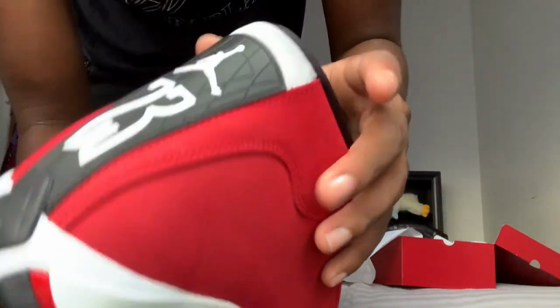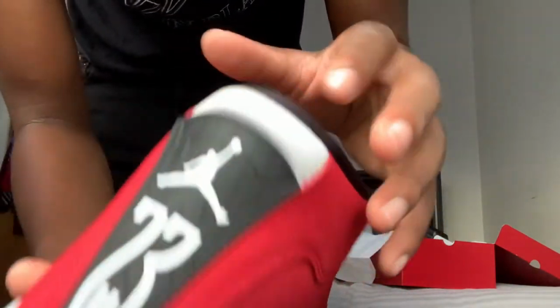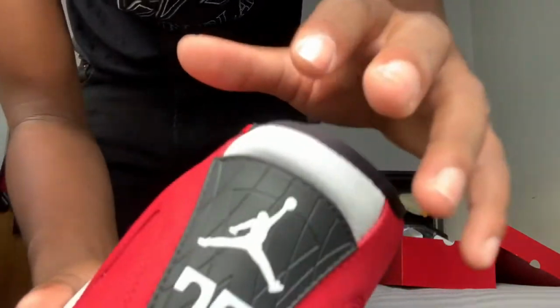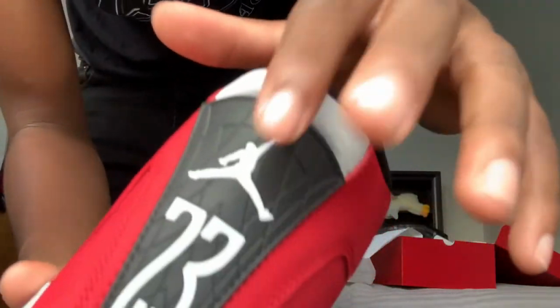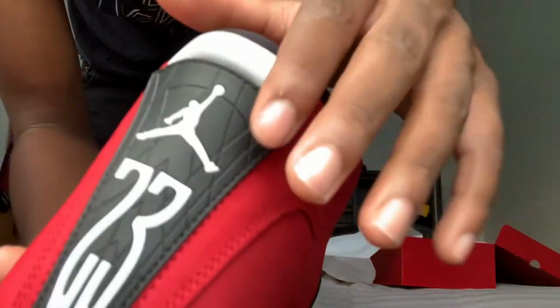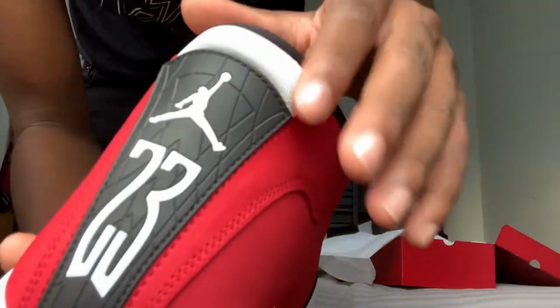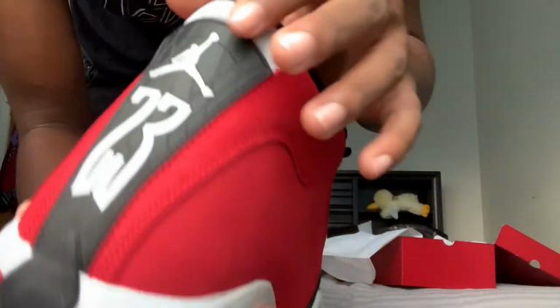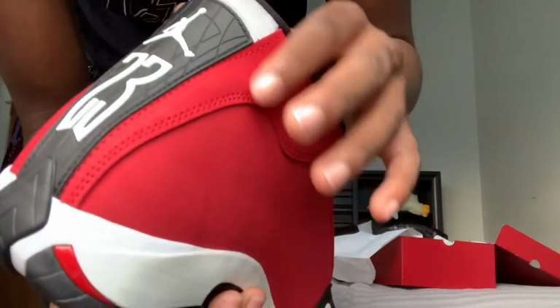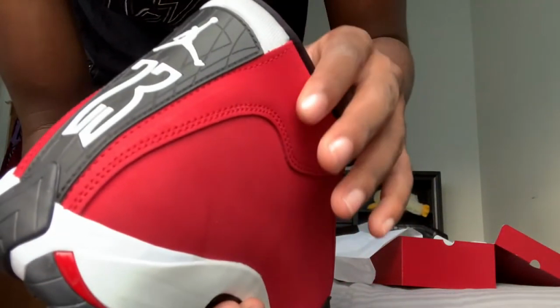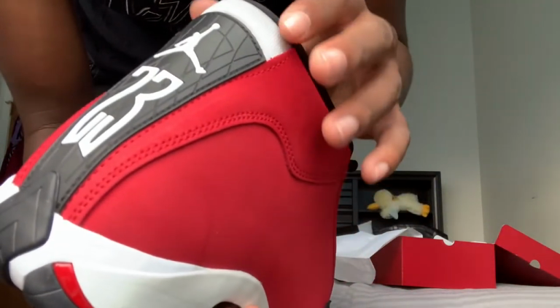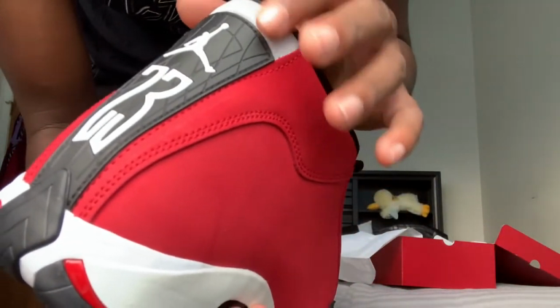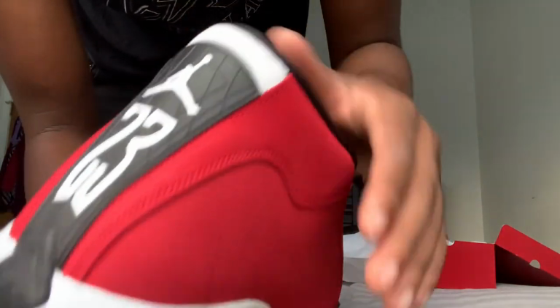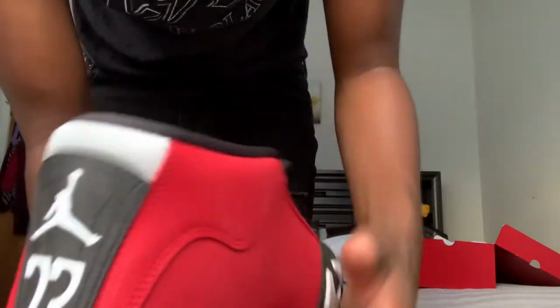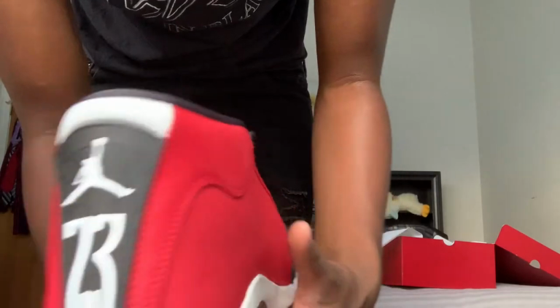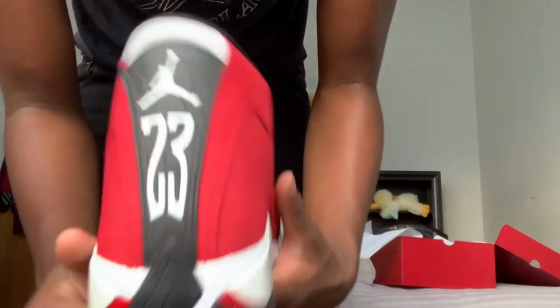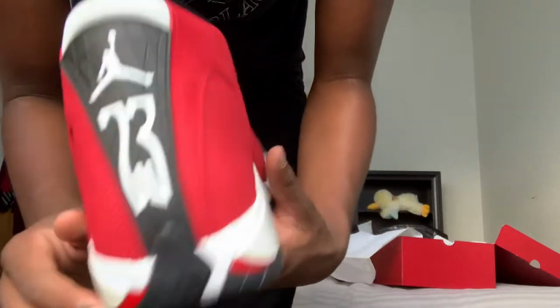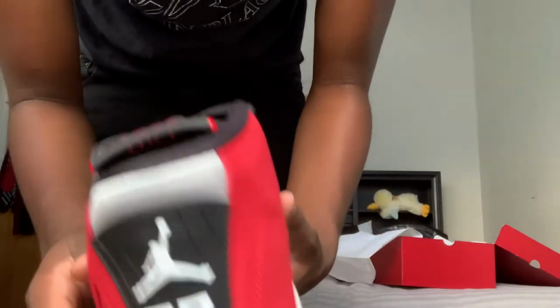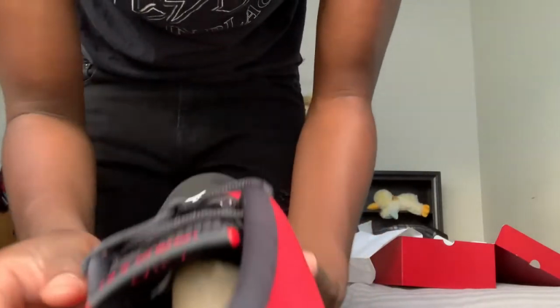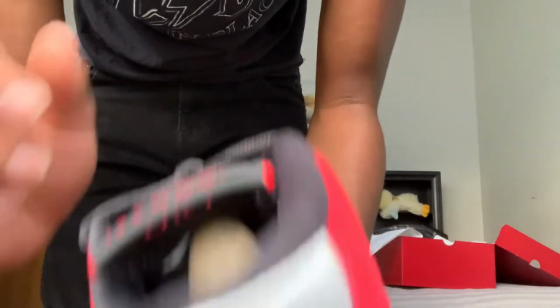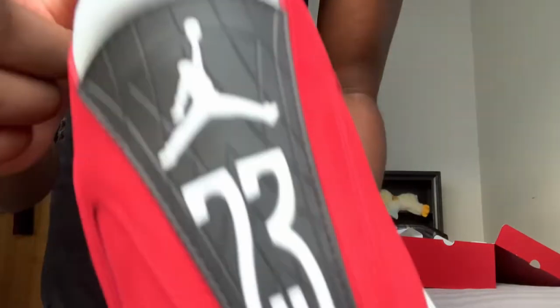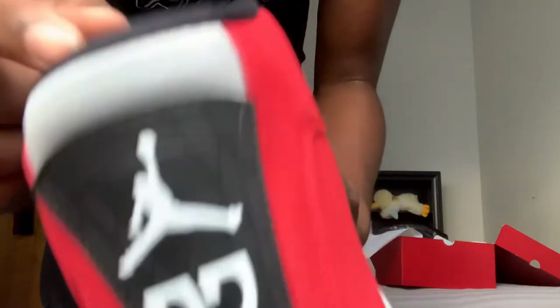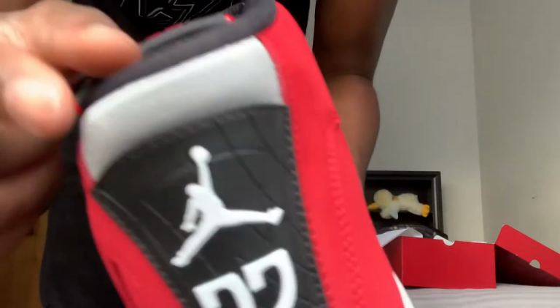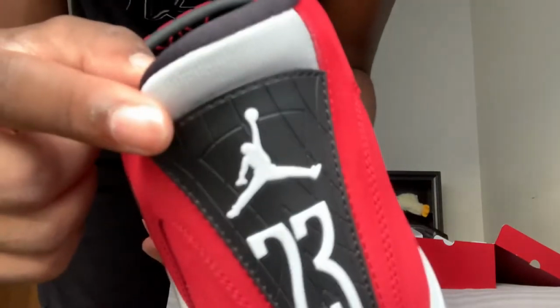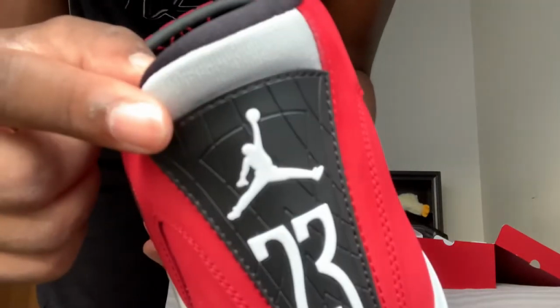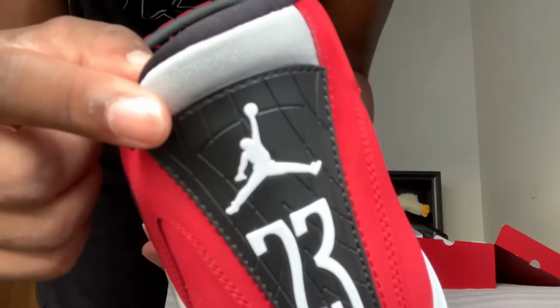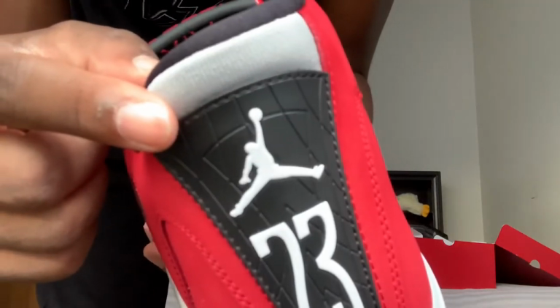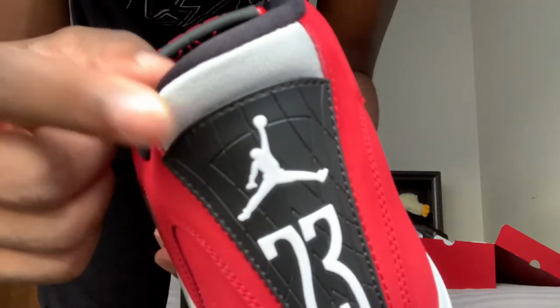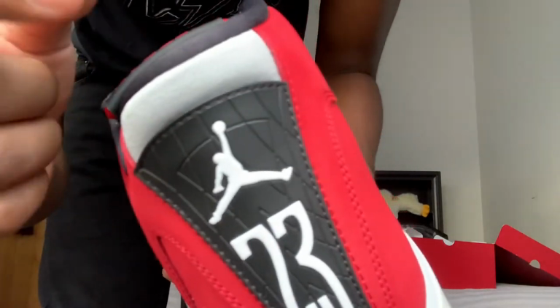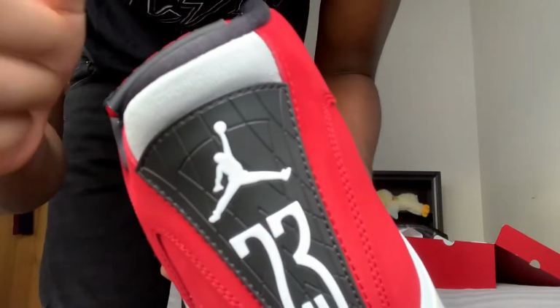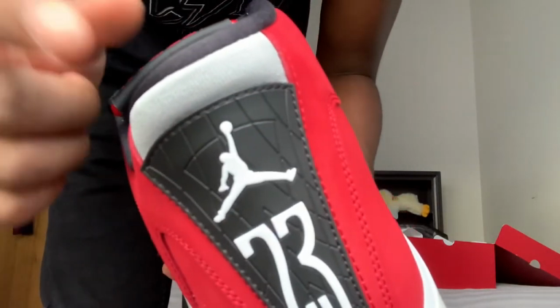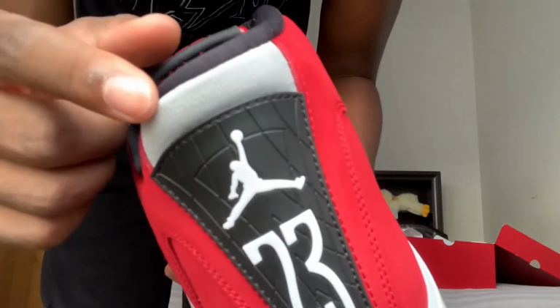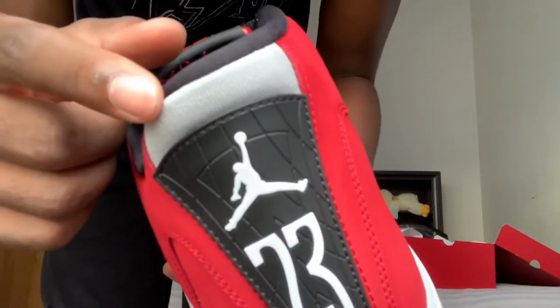And you have this silver — this part right here, I'm going to show you.